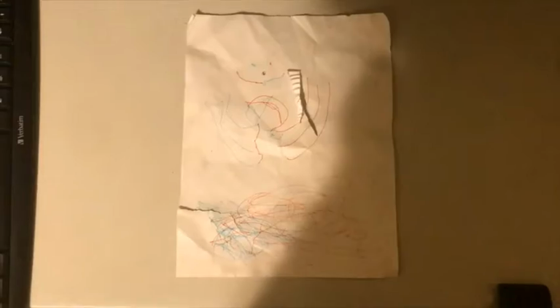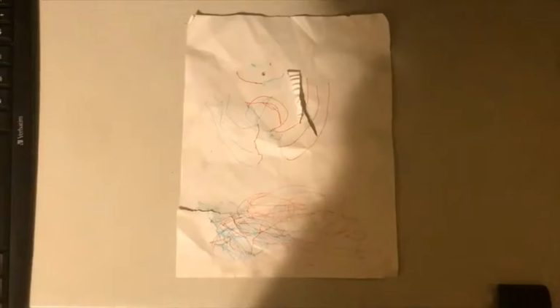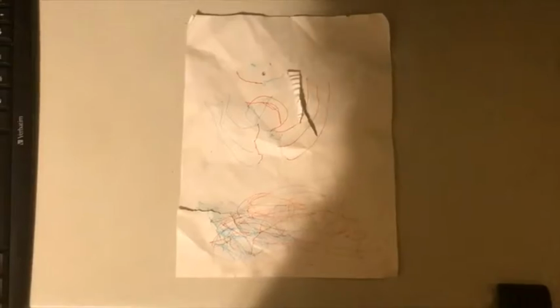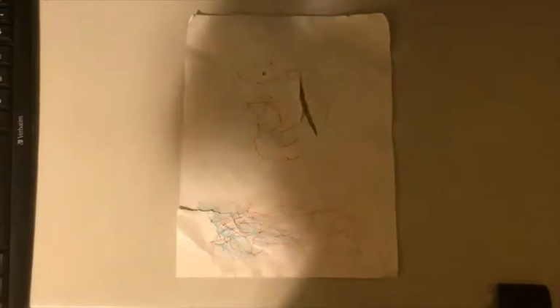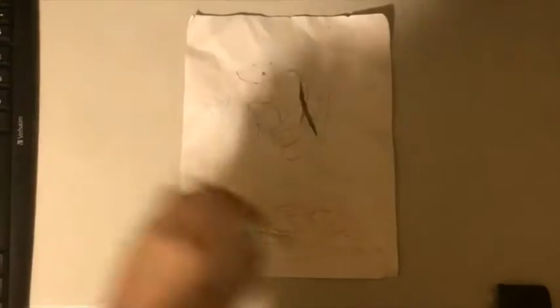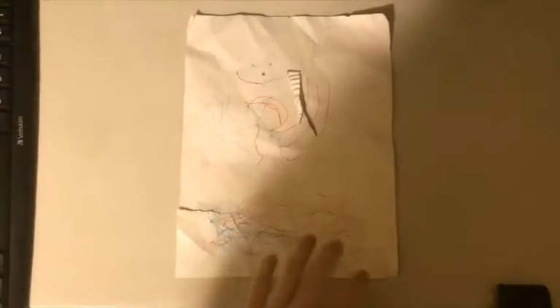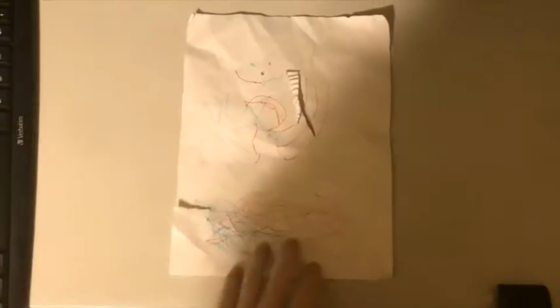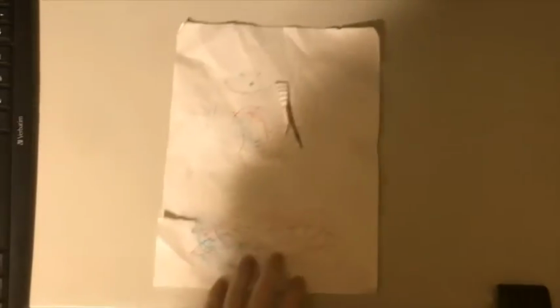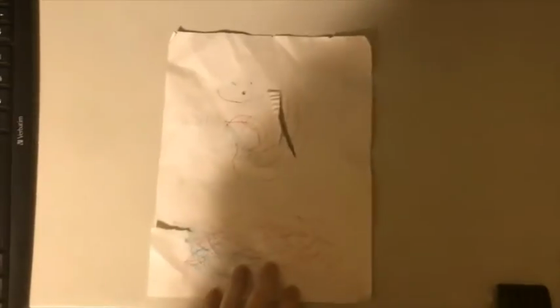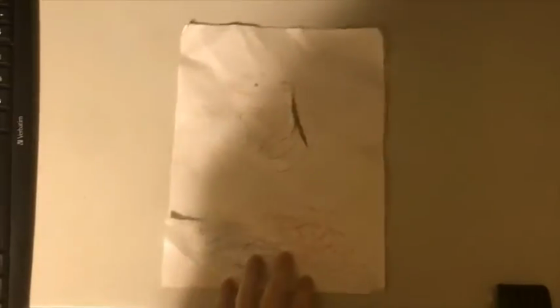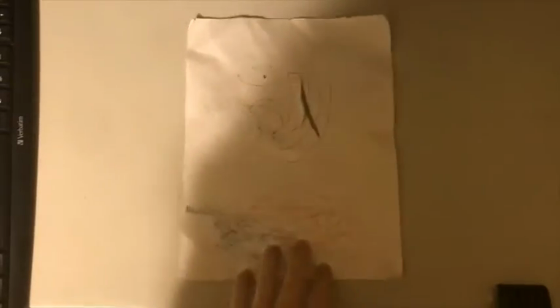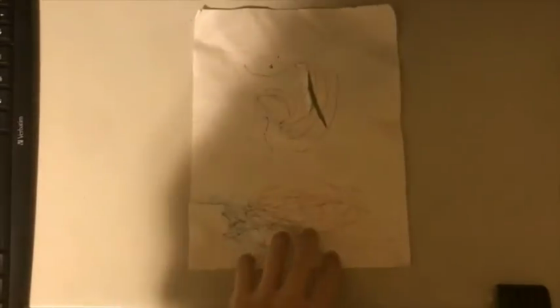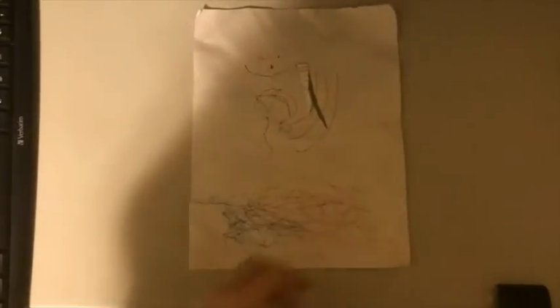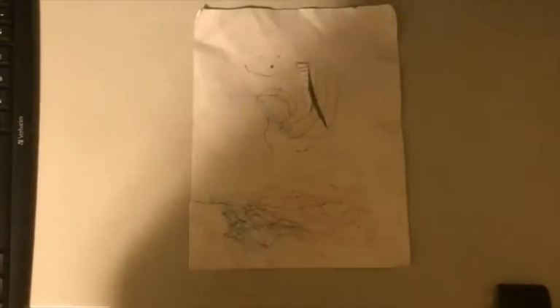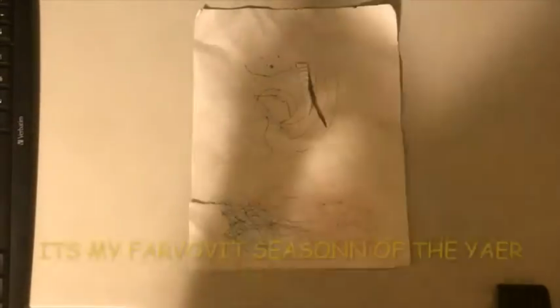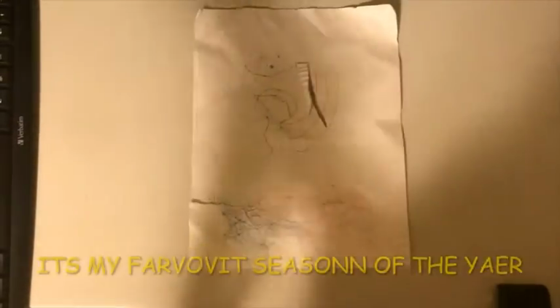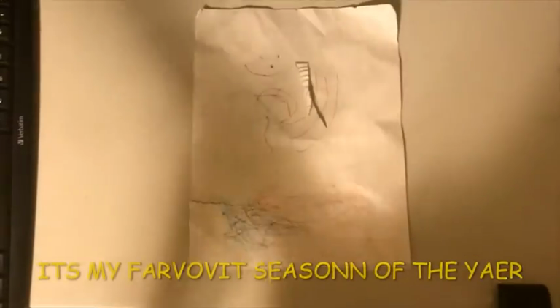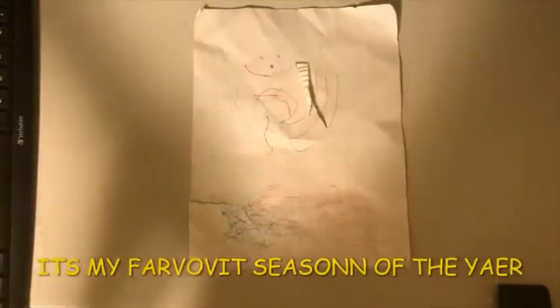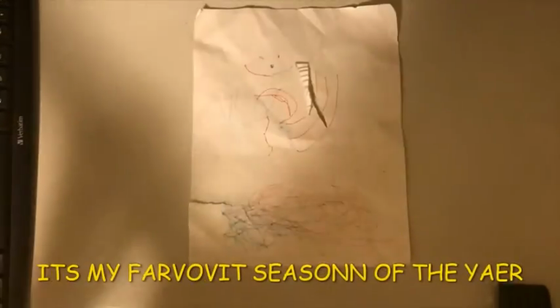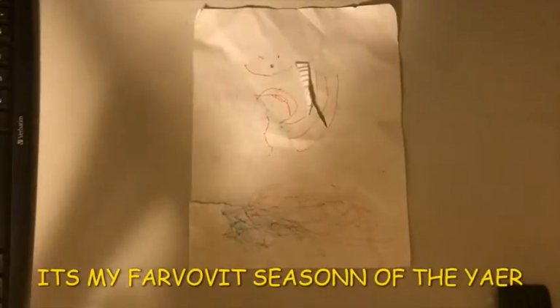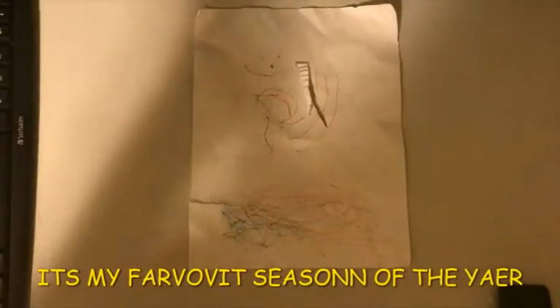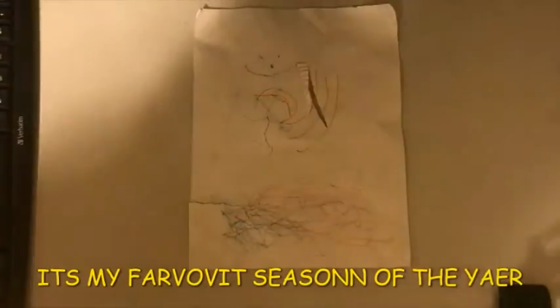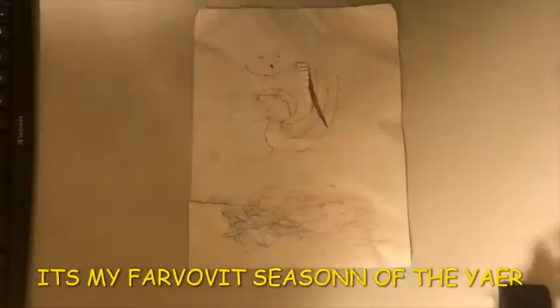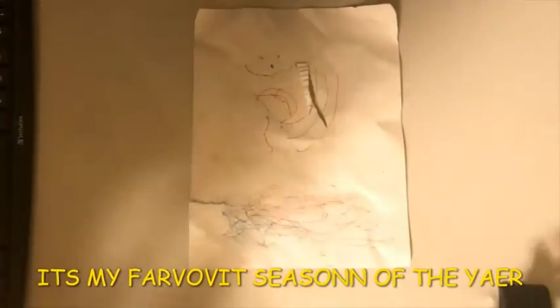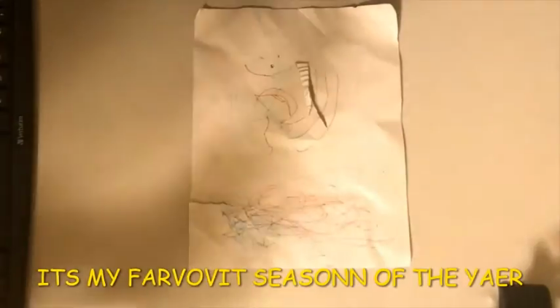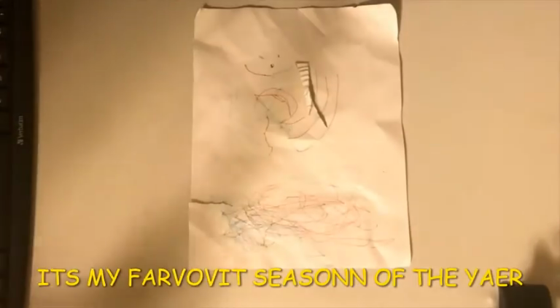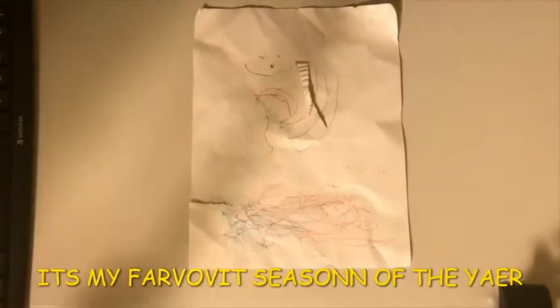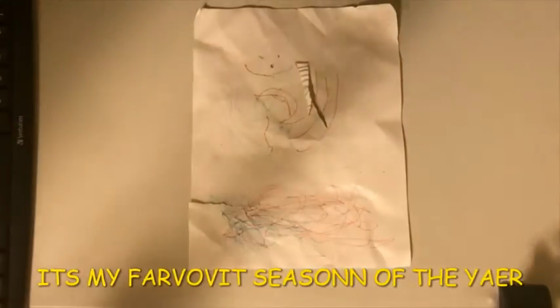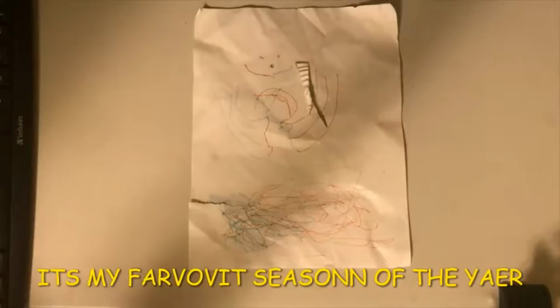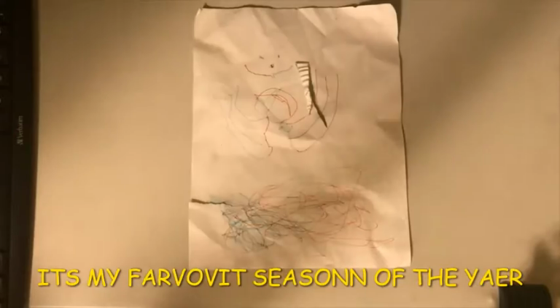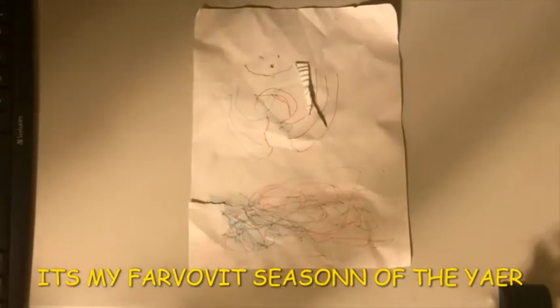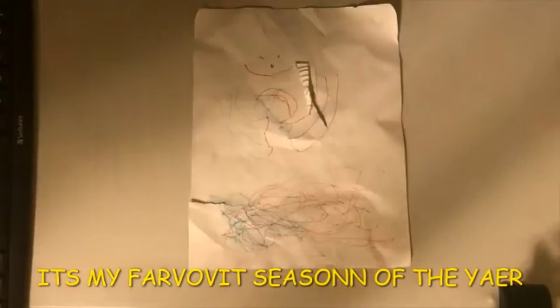What is up everyone and welcome to the Halloween special of Heezus the Grey.